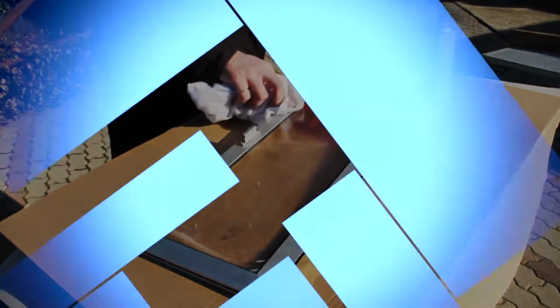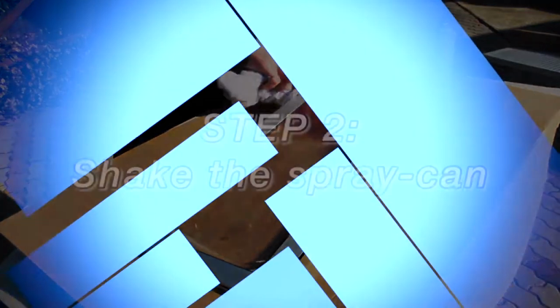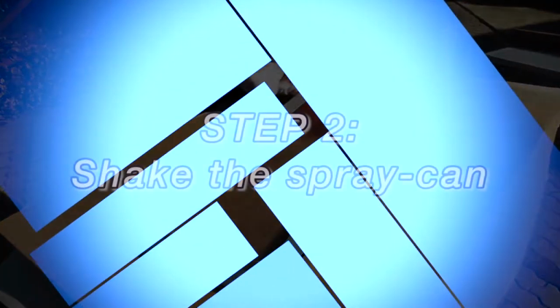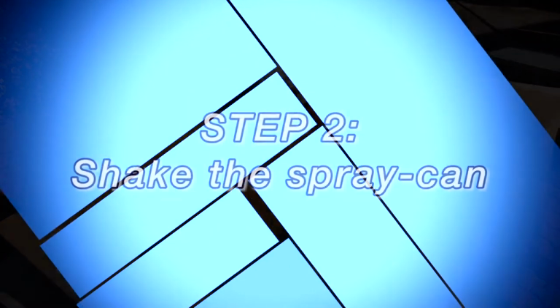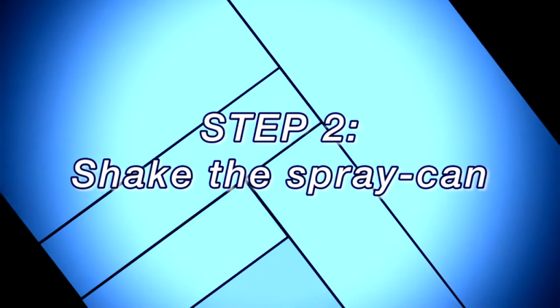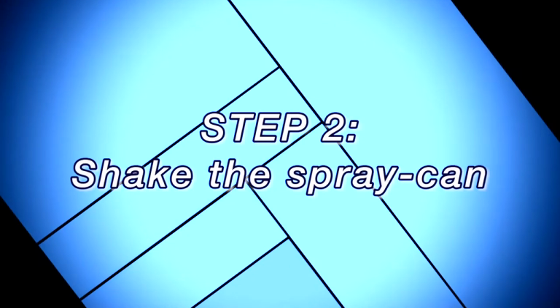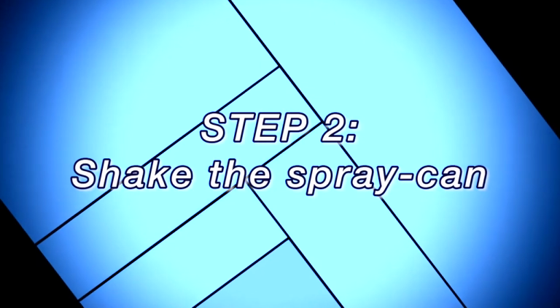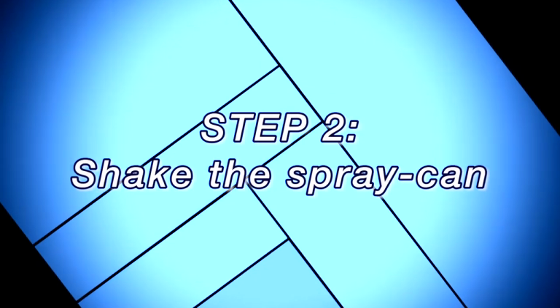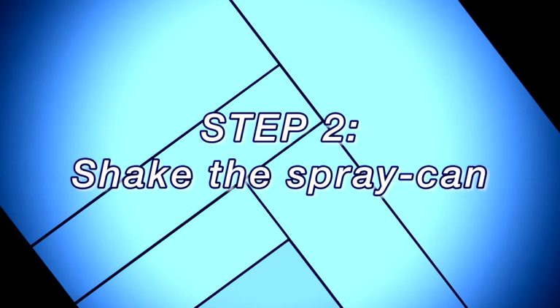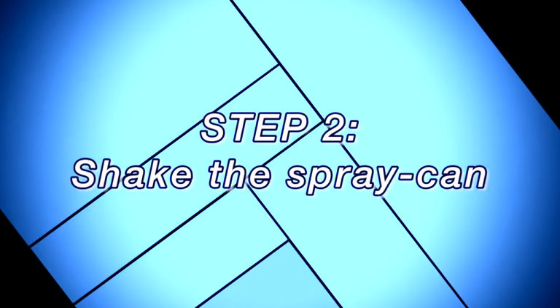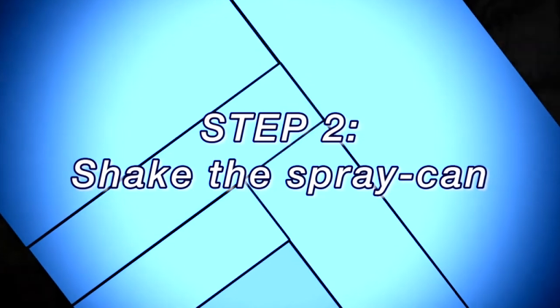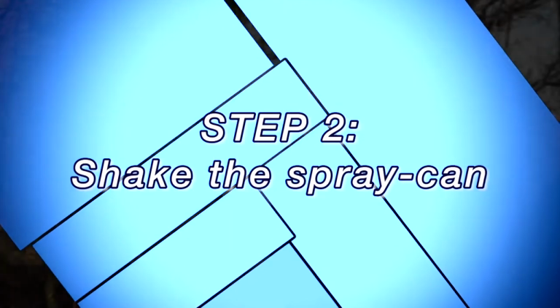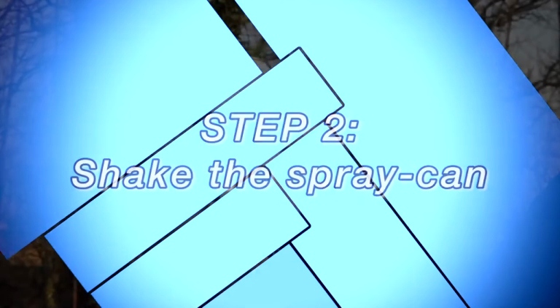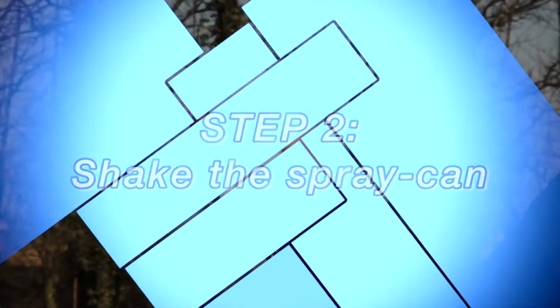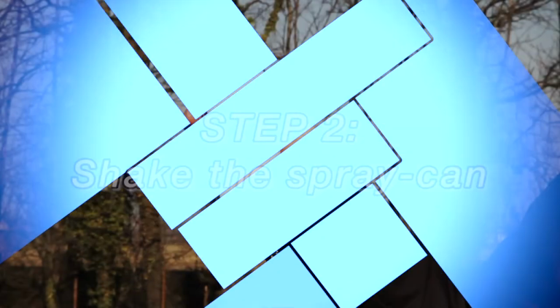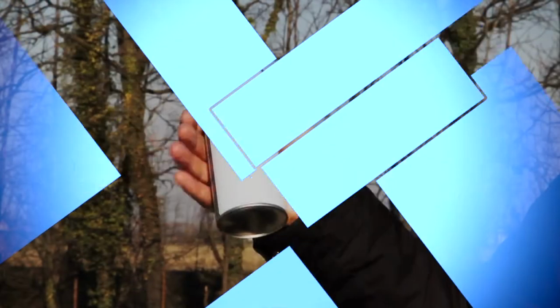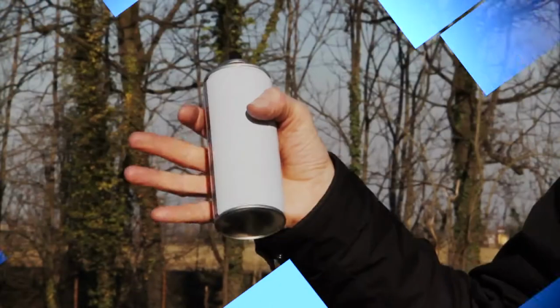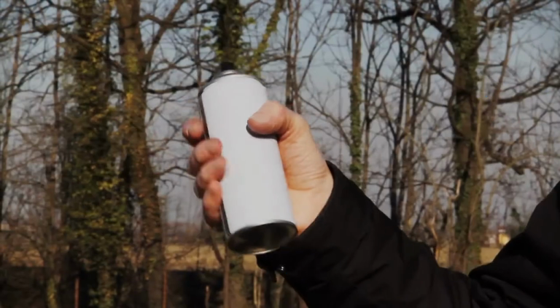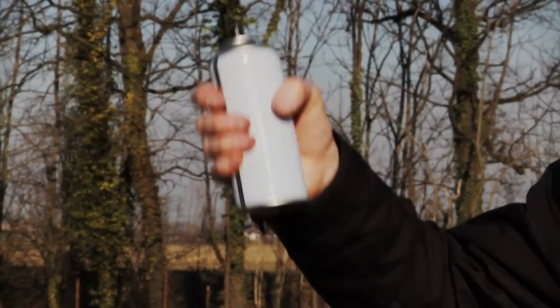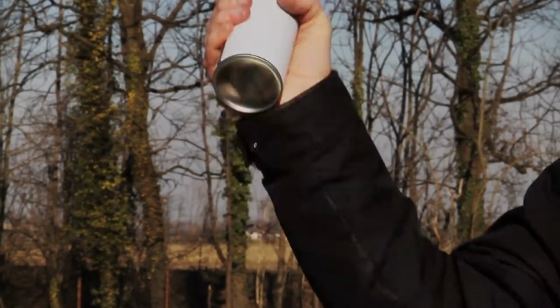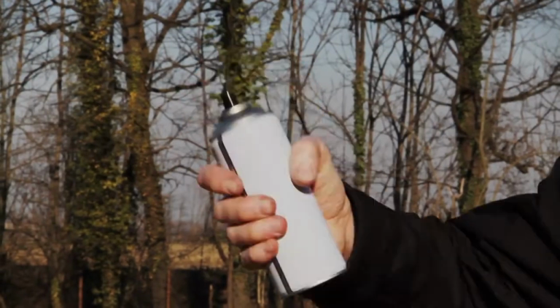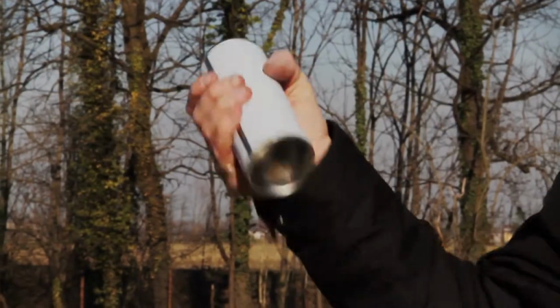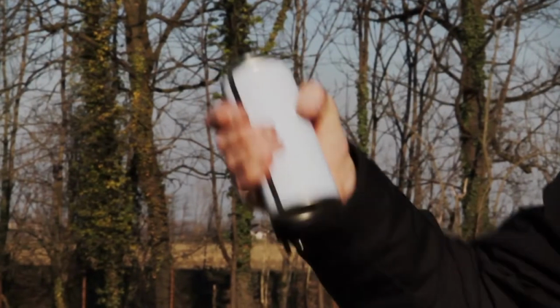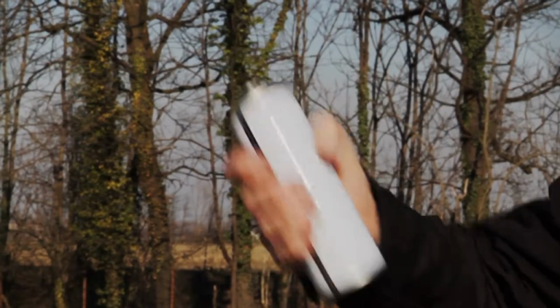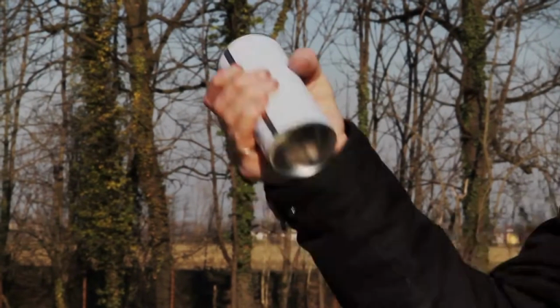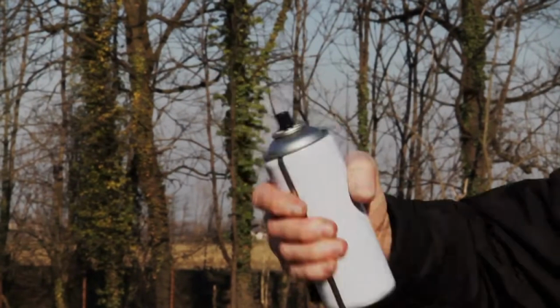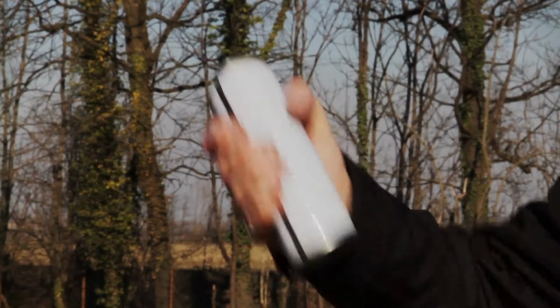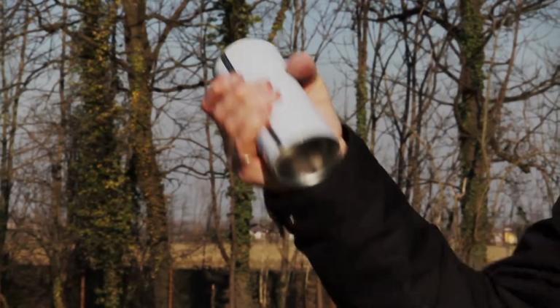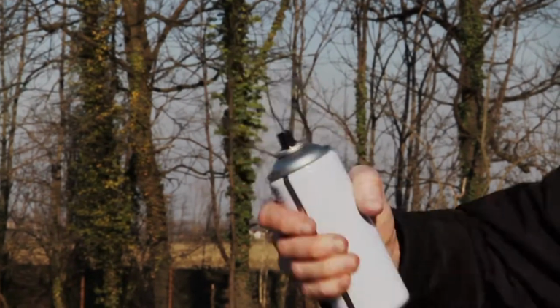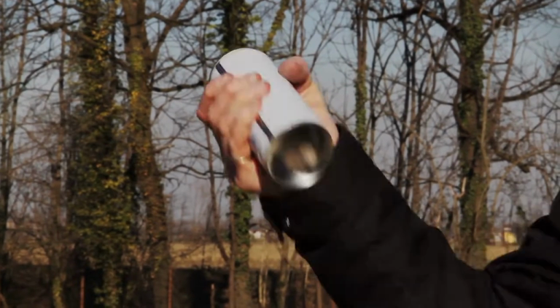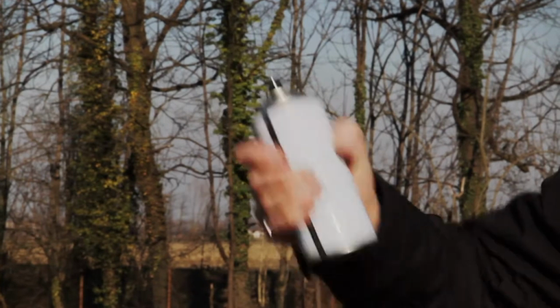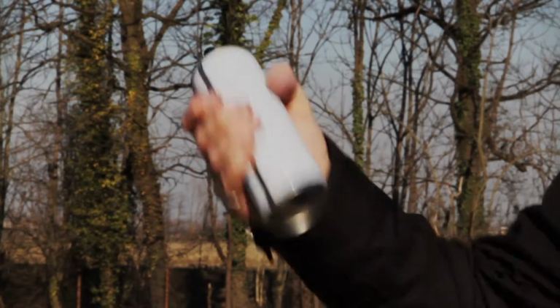Step 2: Shake the spray can. Shake well before use.